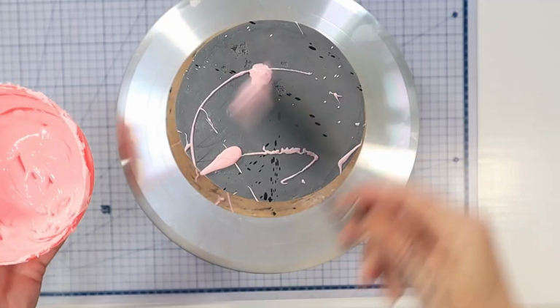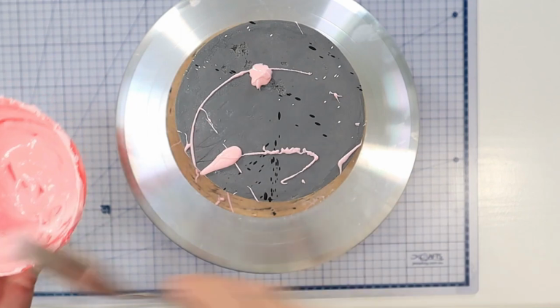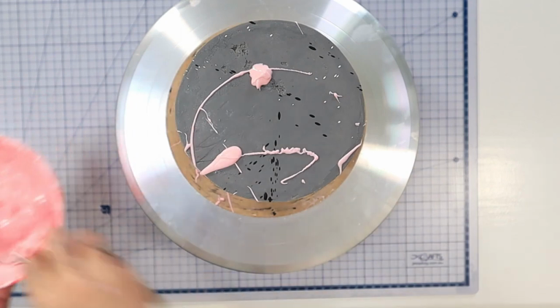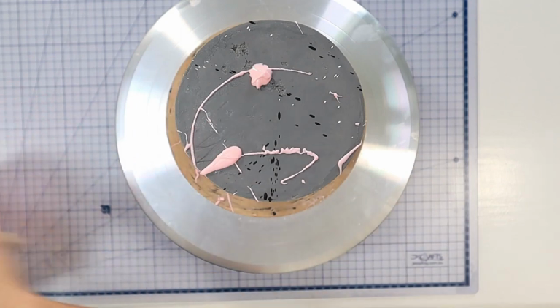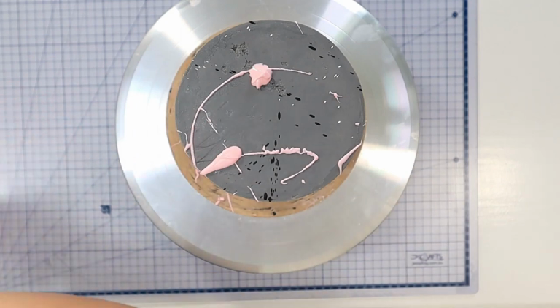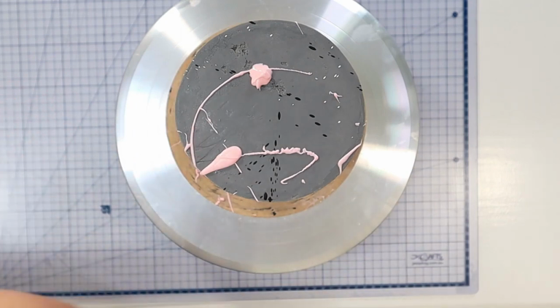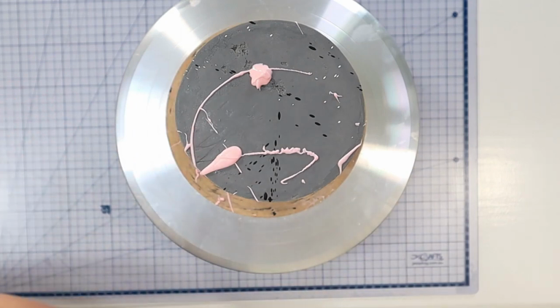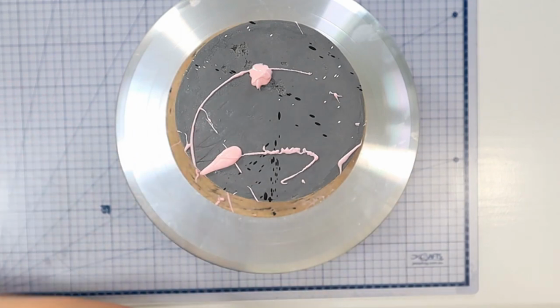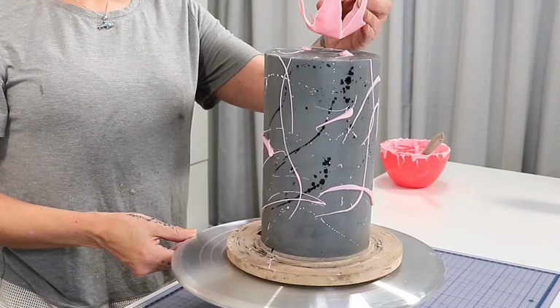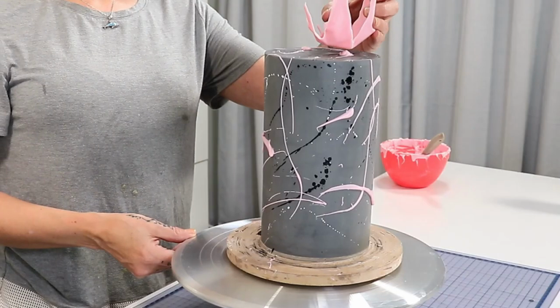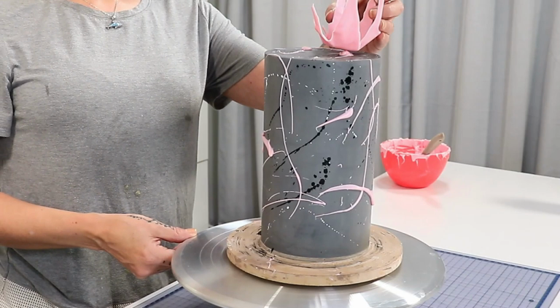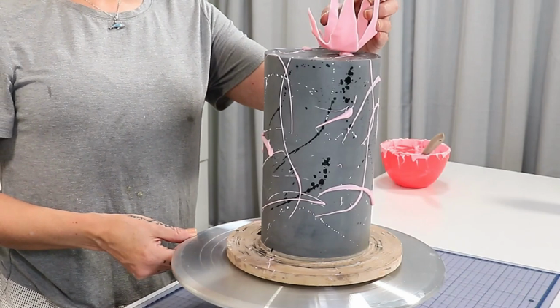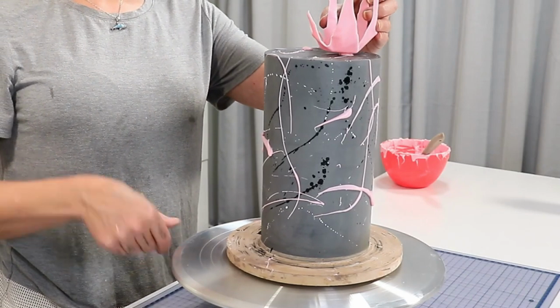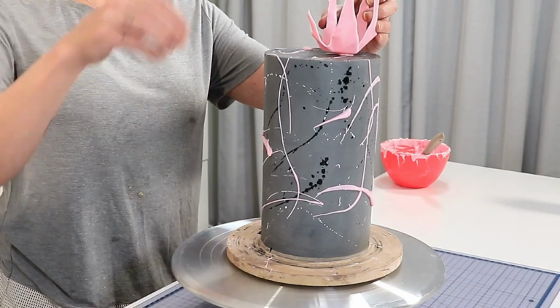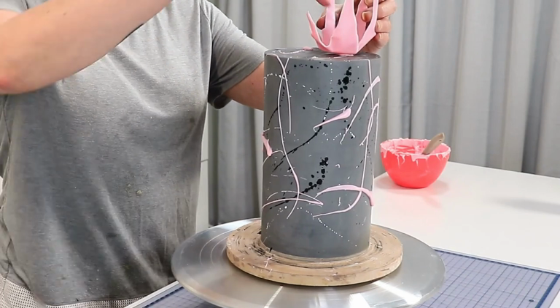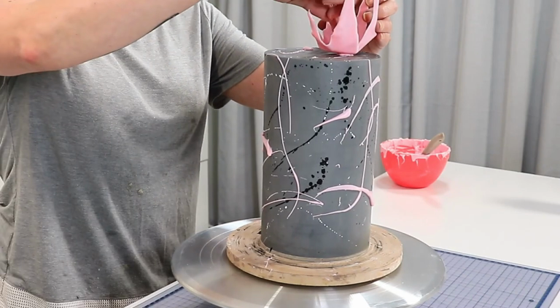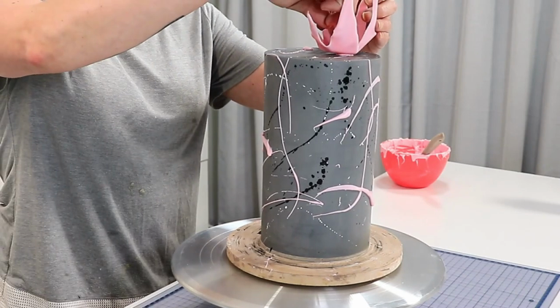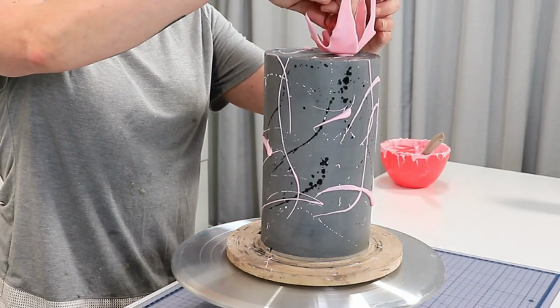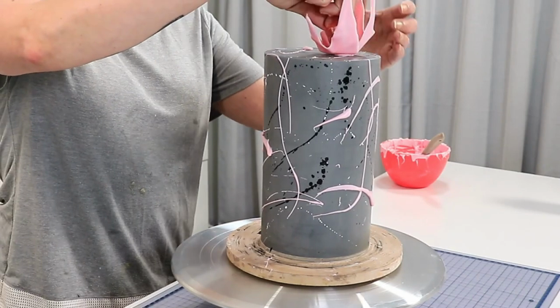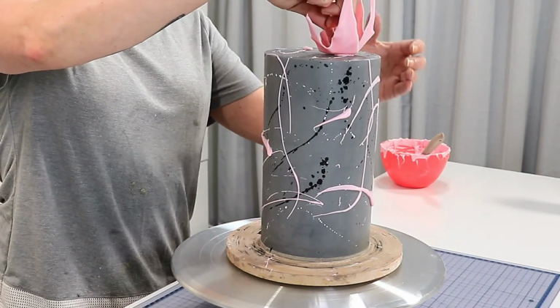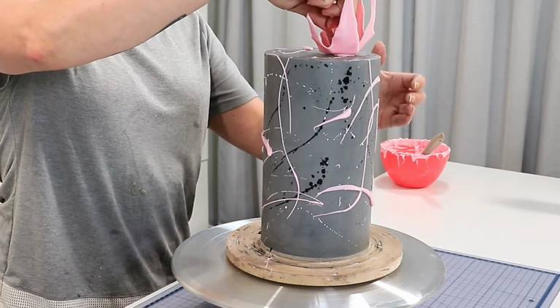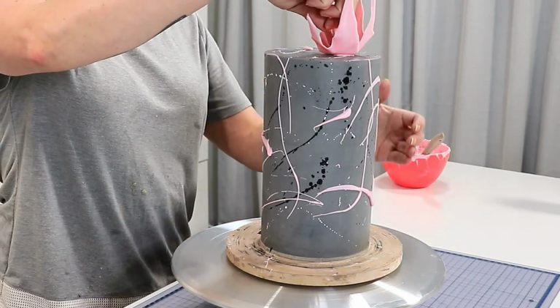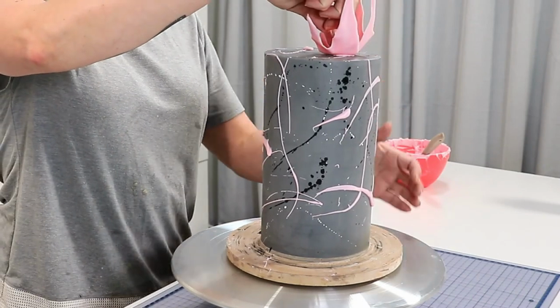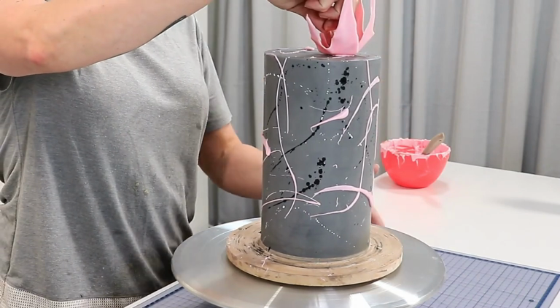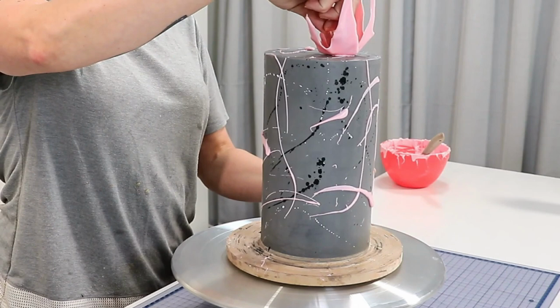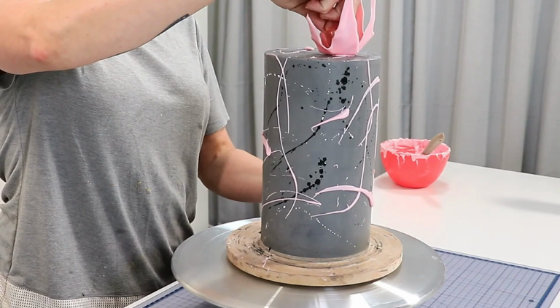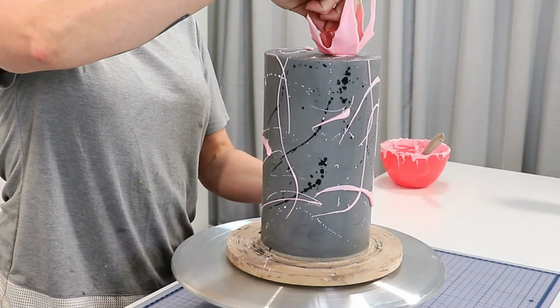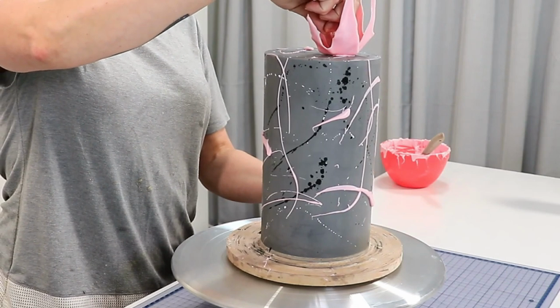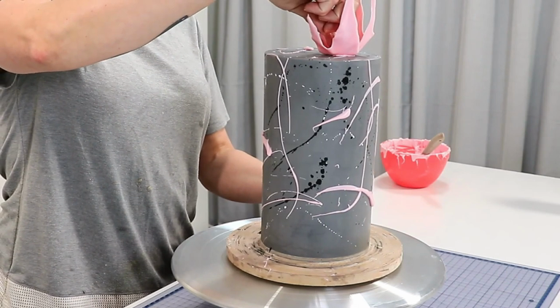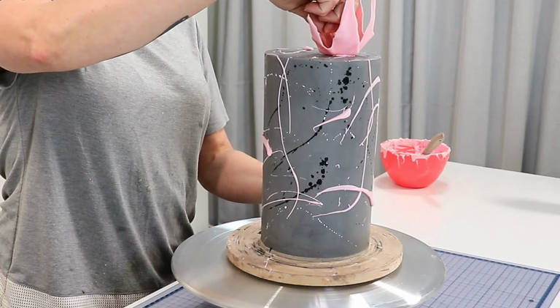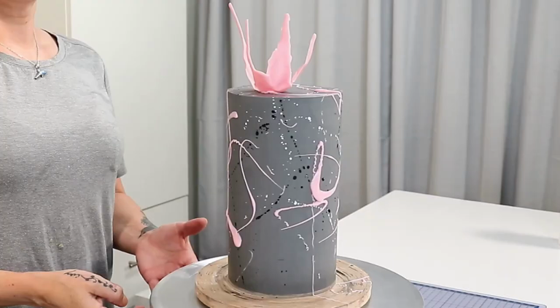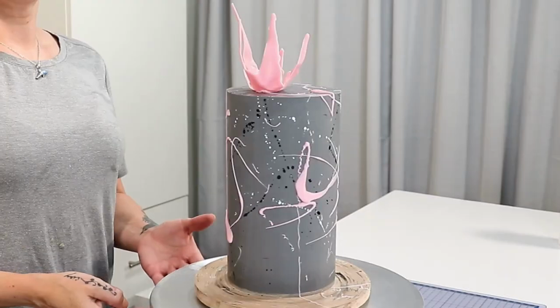Once I cleaned all that up I popped a little bit more melted chocolate on the top and placed my chocolate sail right on there.